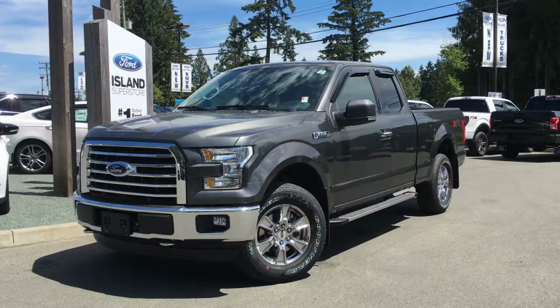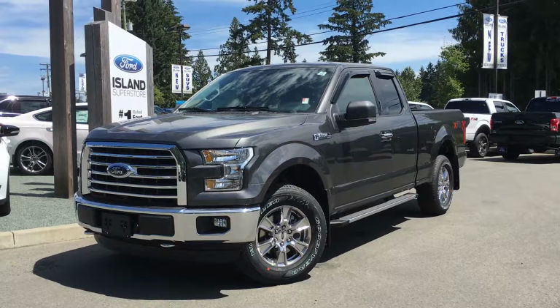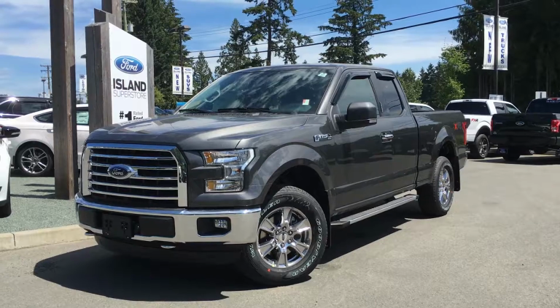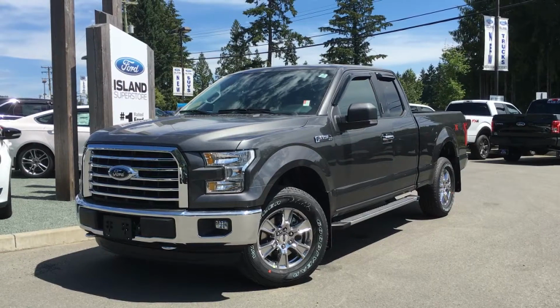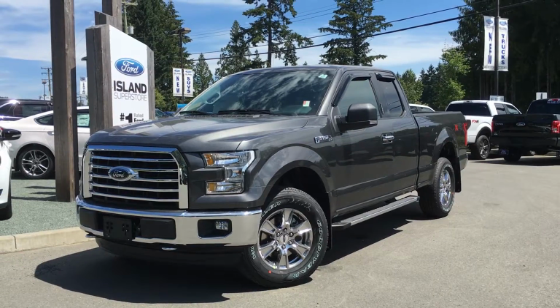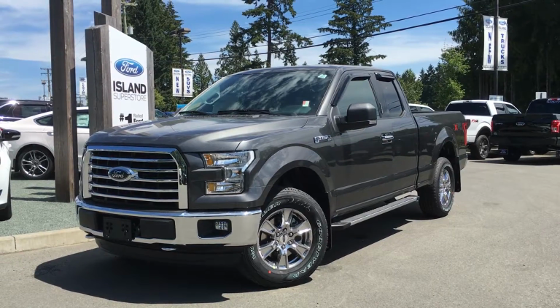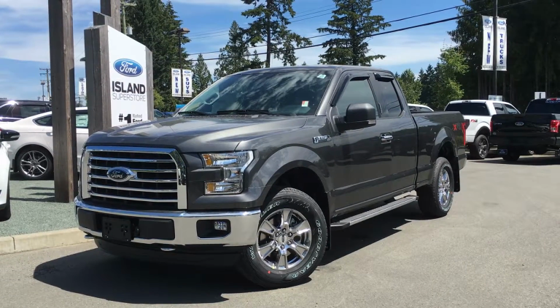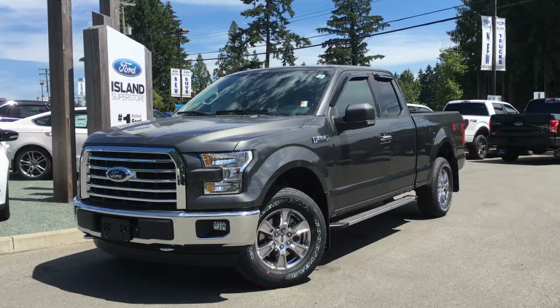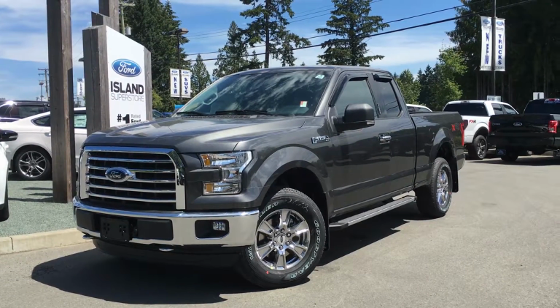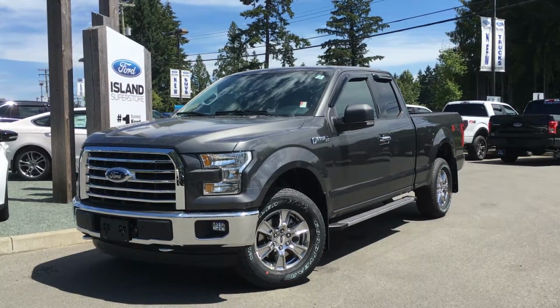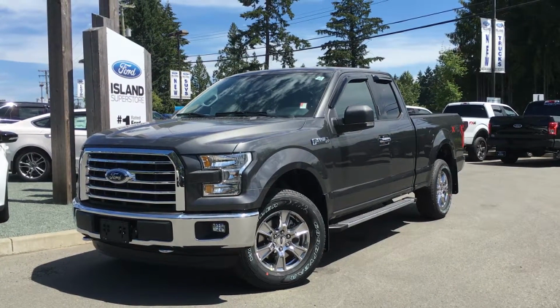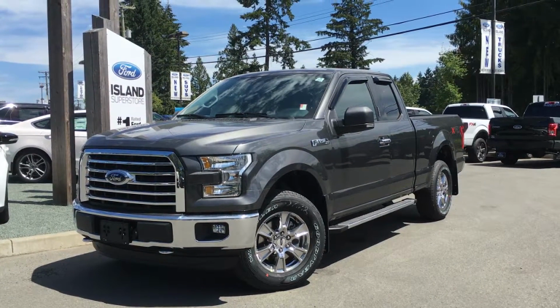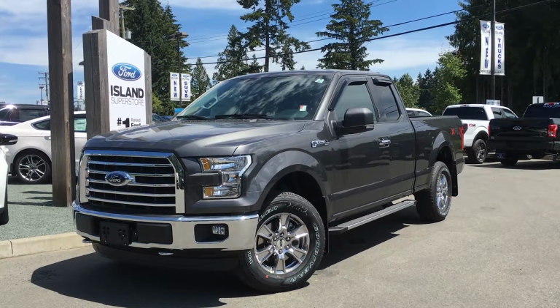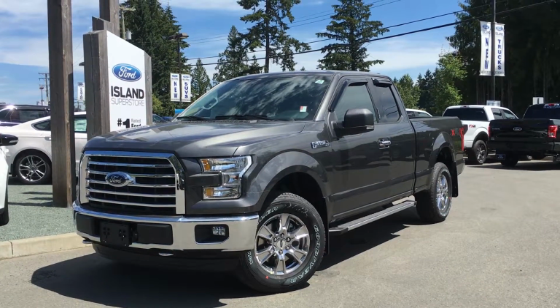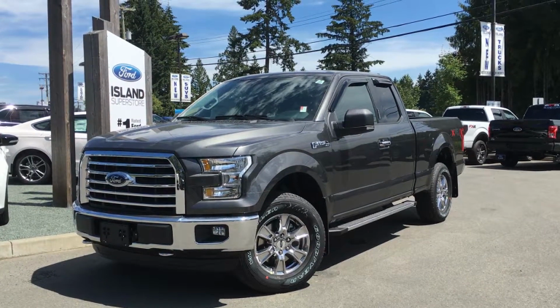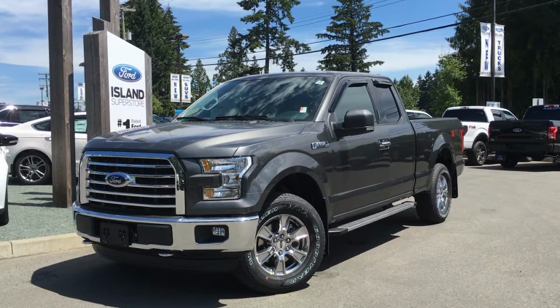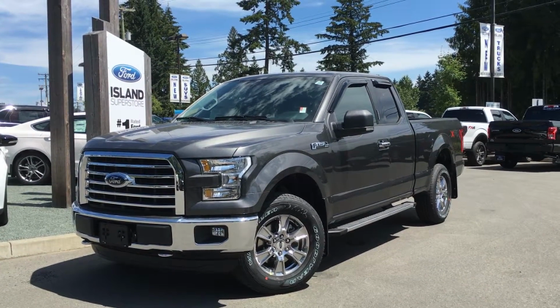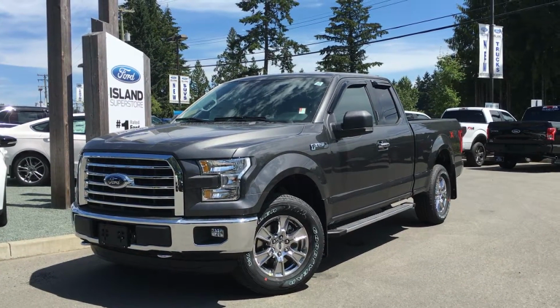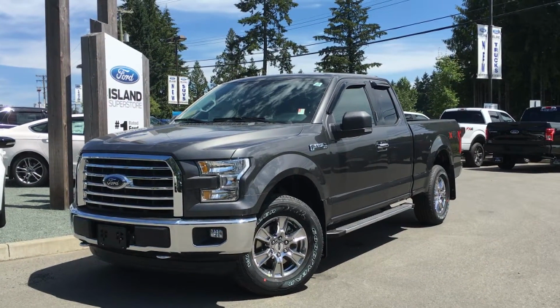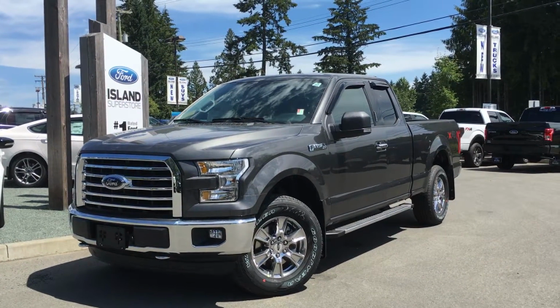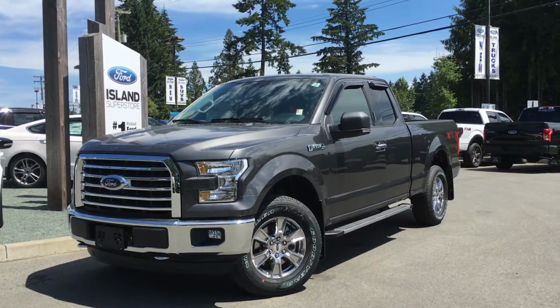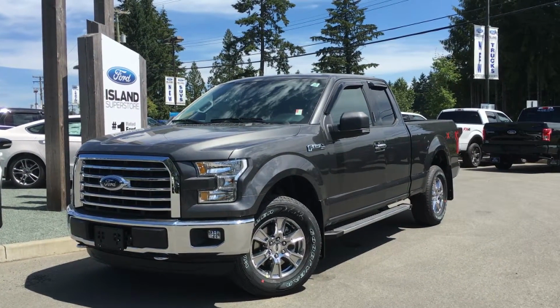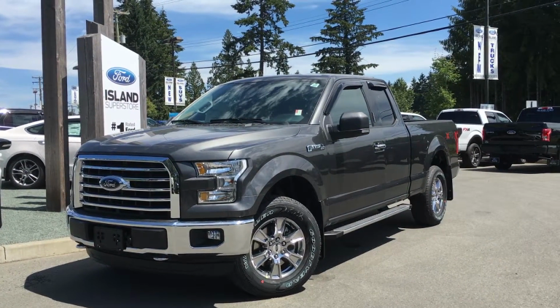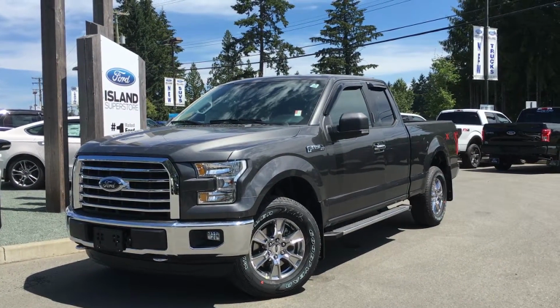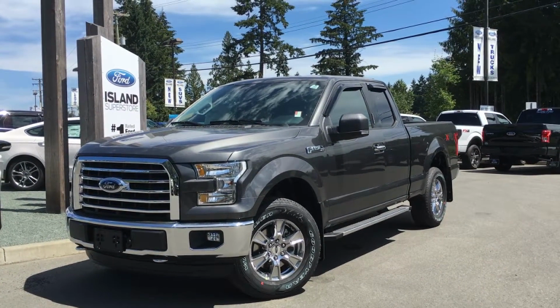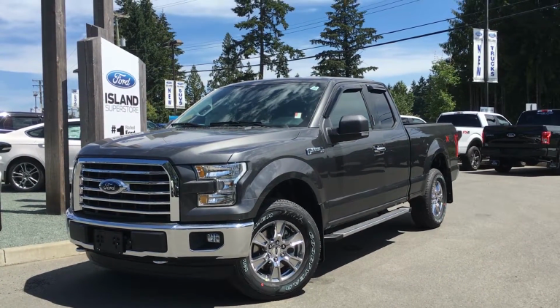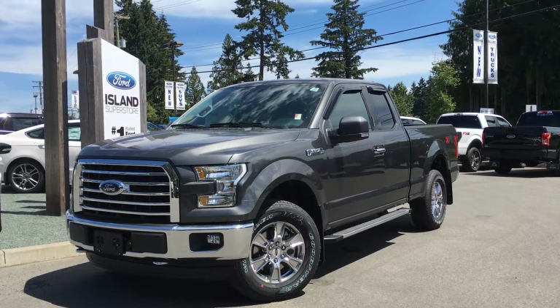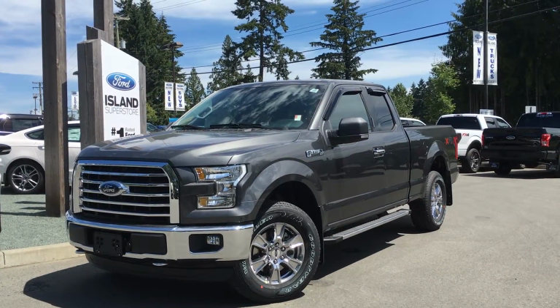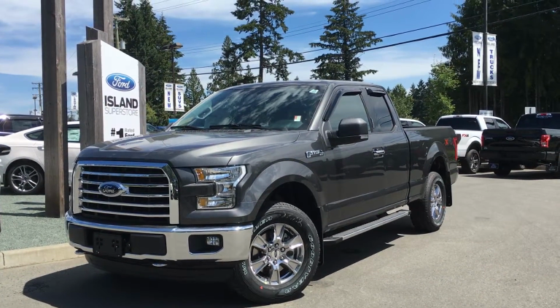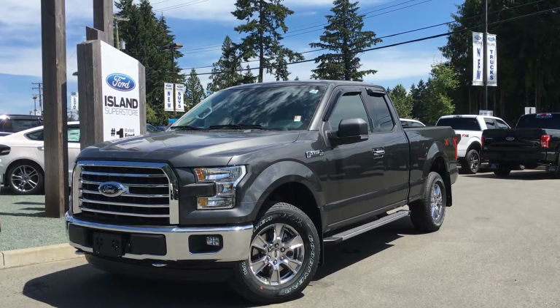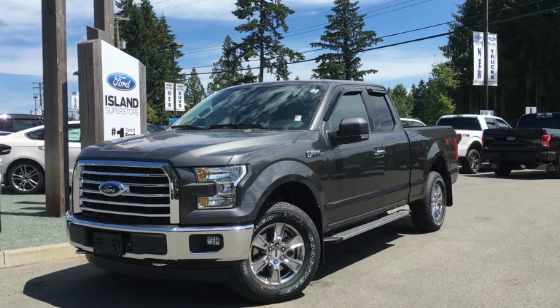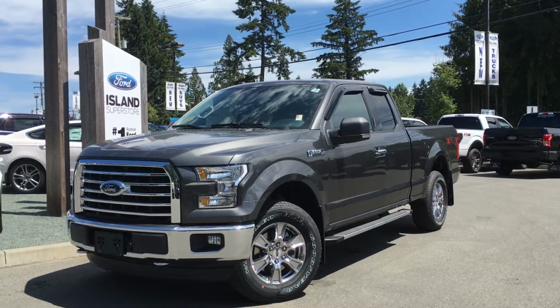Welcome to Island Ford Superstore, located on Norcross Road in Duncan, BC, just off the Trans-Canada Highway.